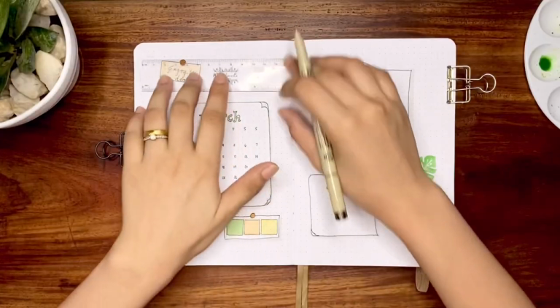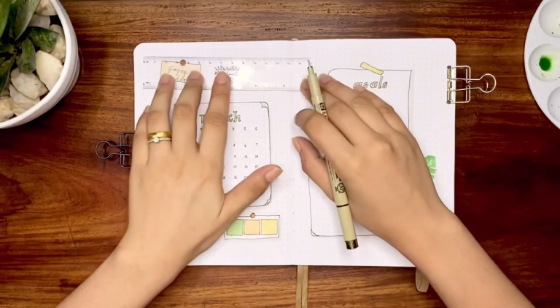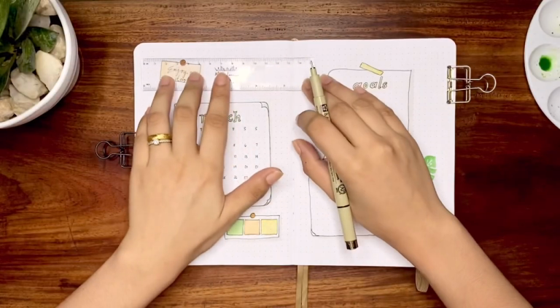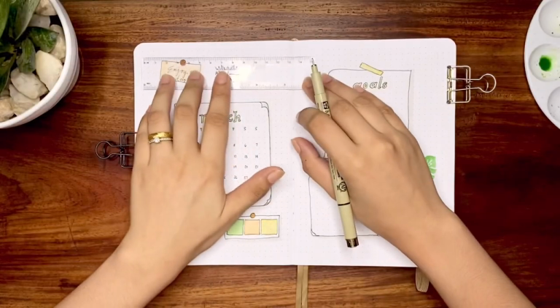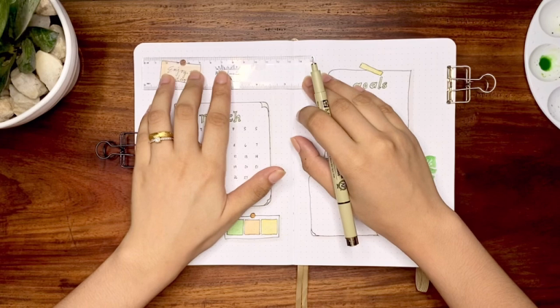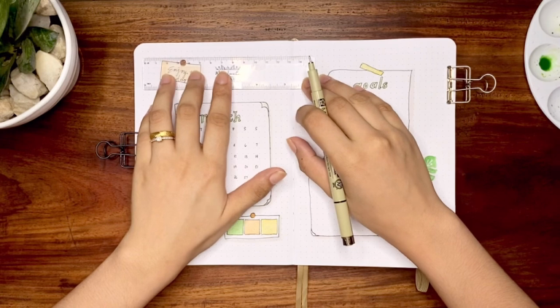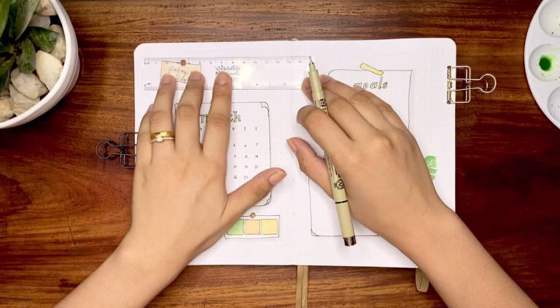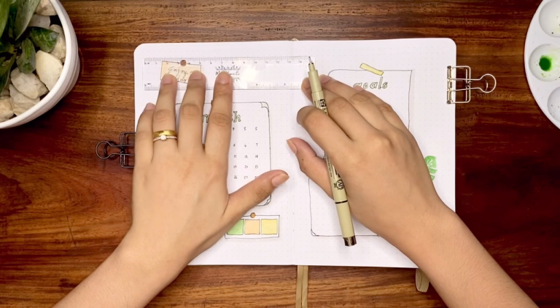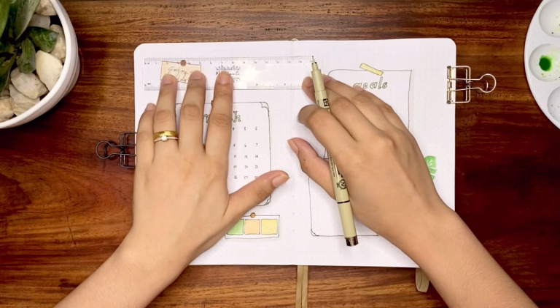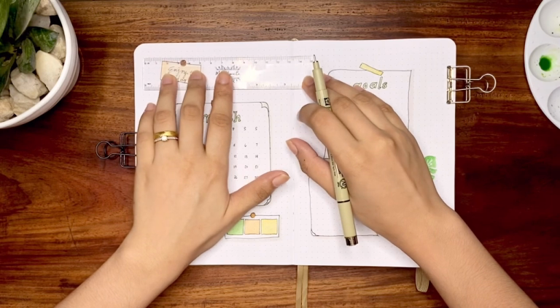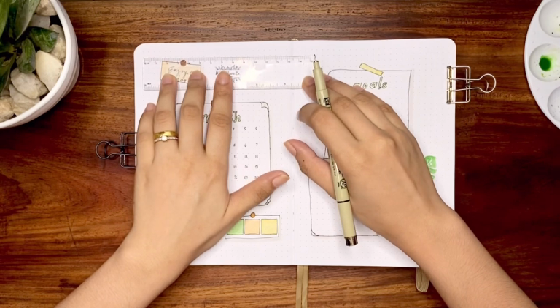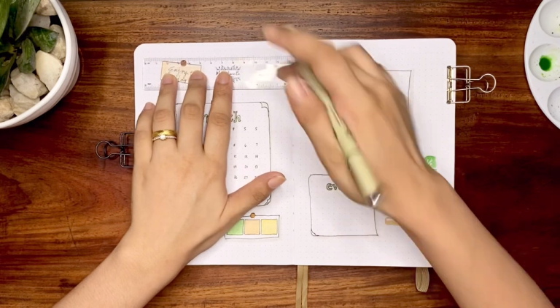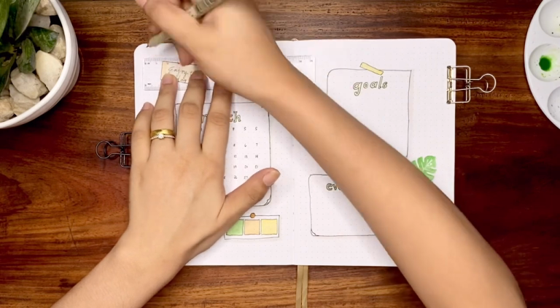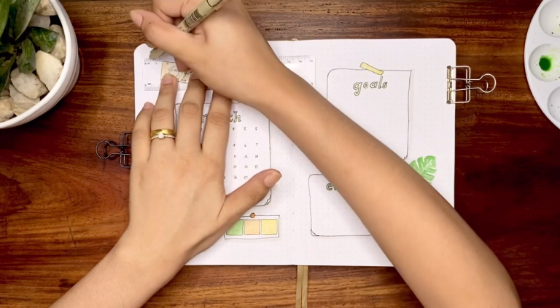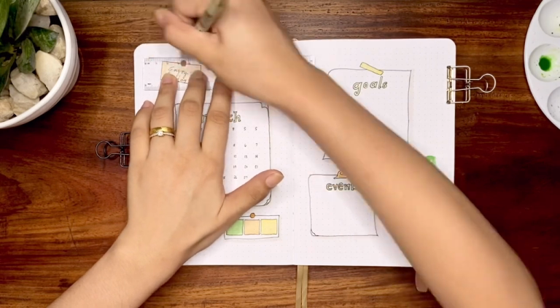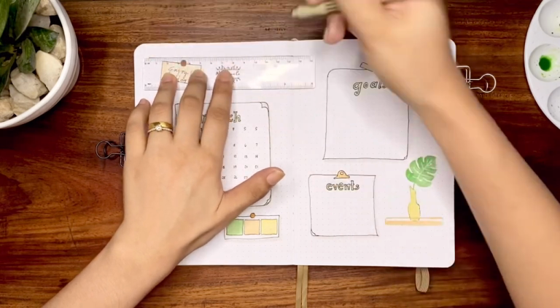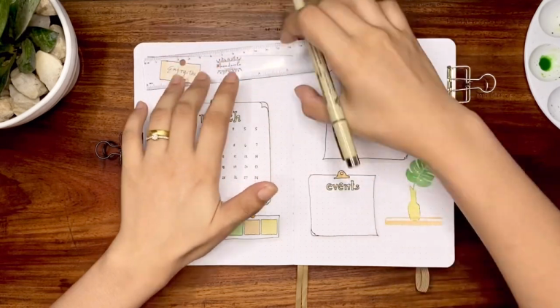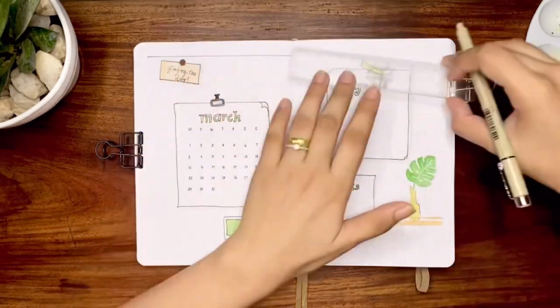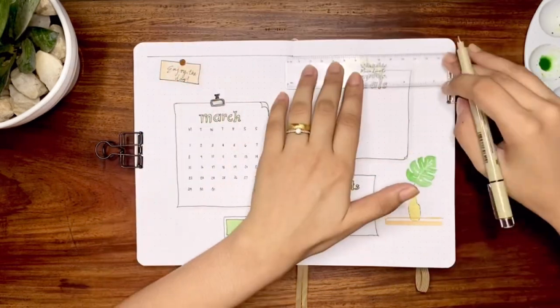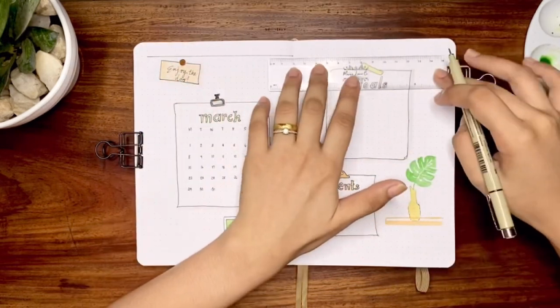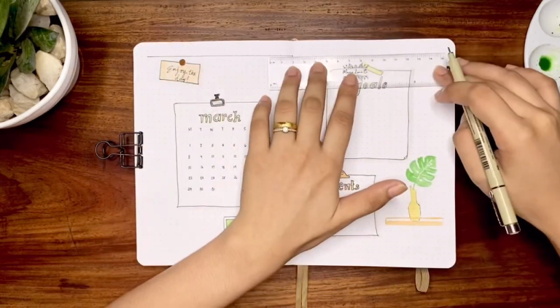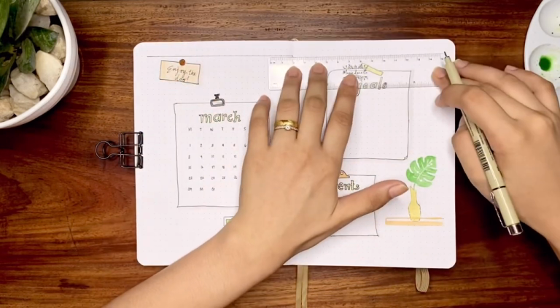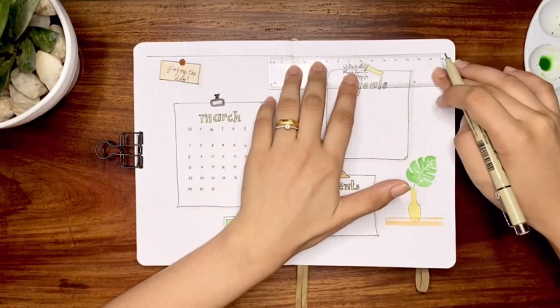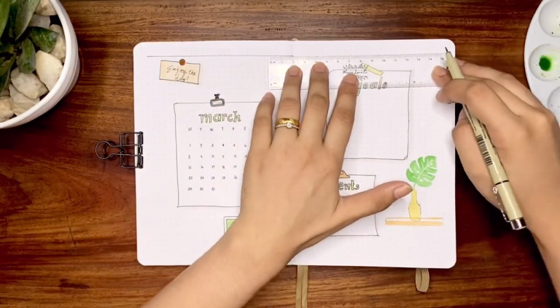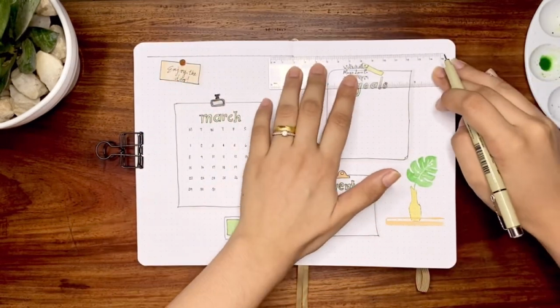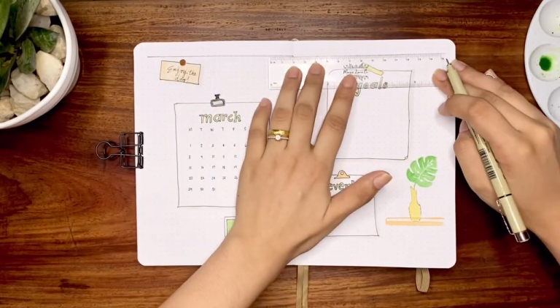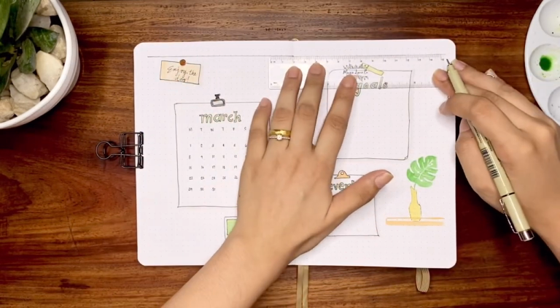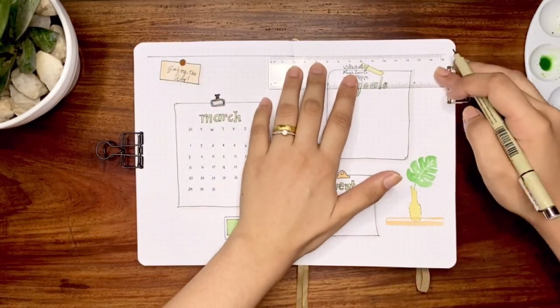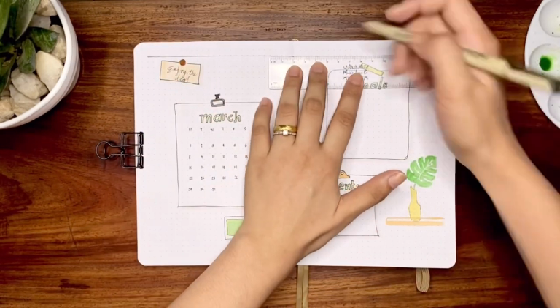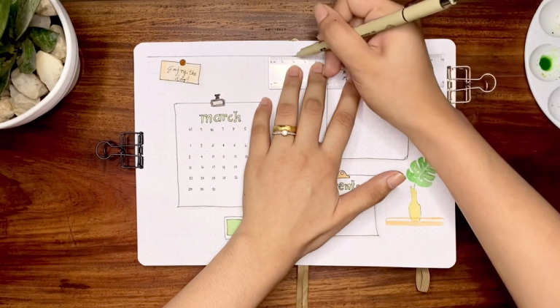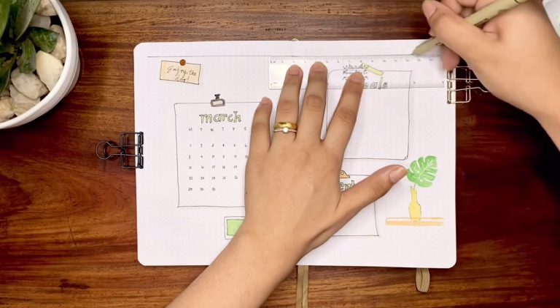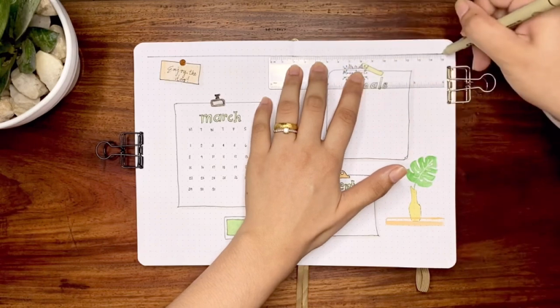Completing this spread is the grid with a 3x3 spacing at the back.